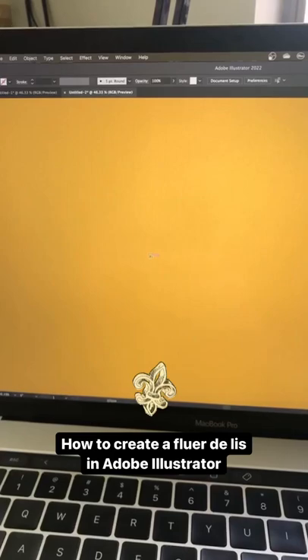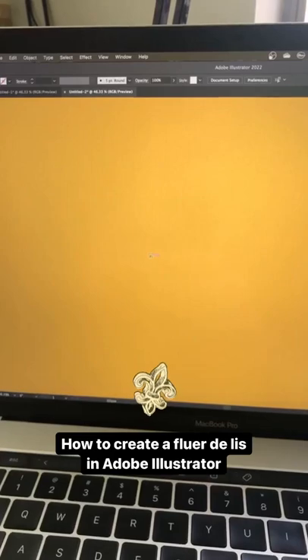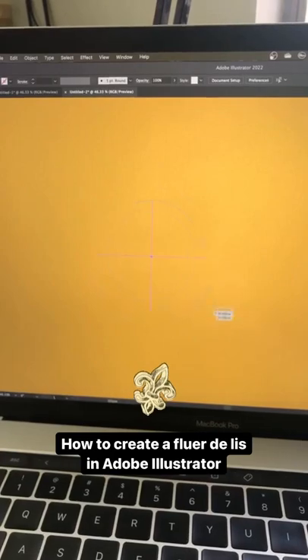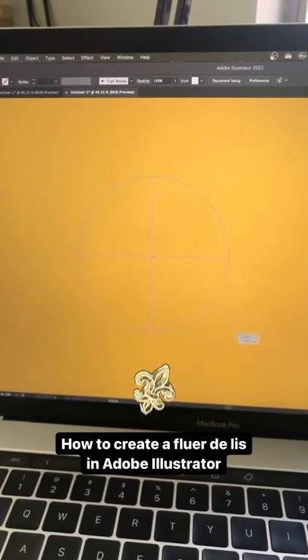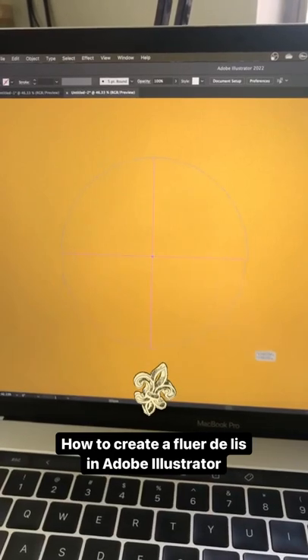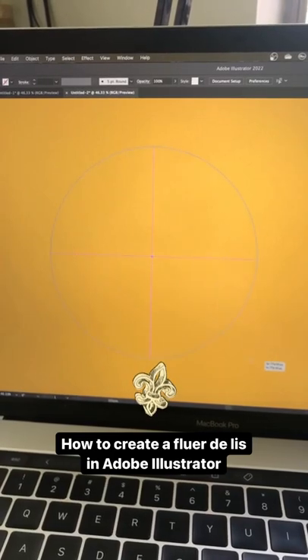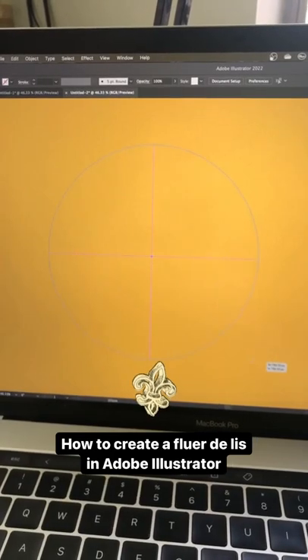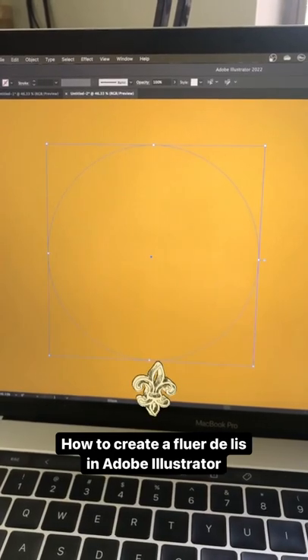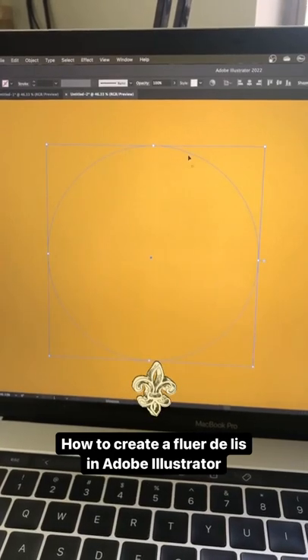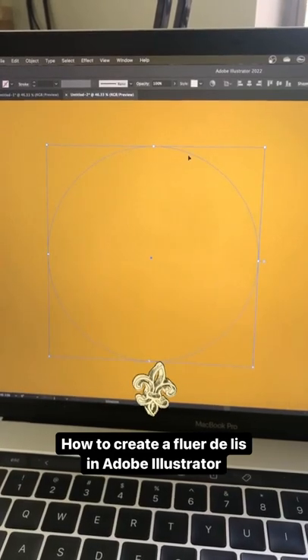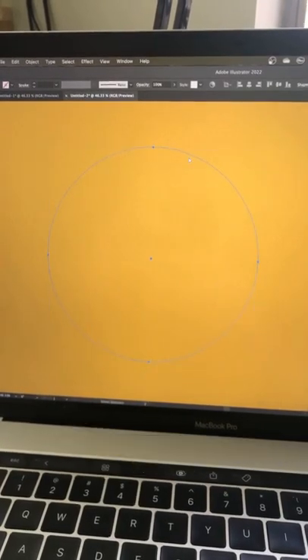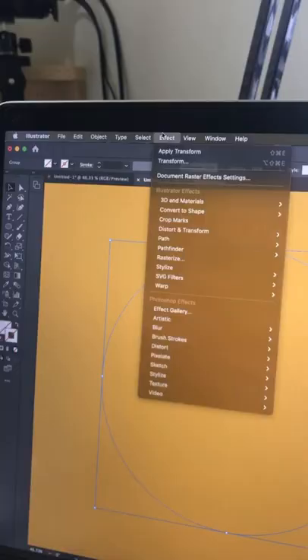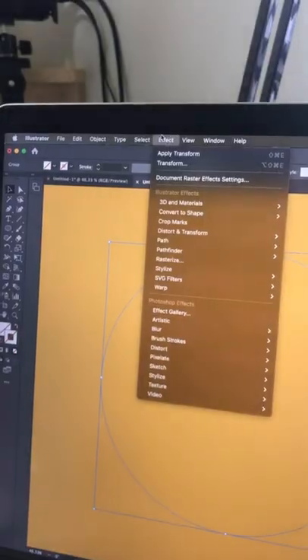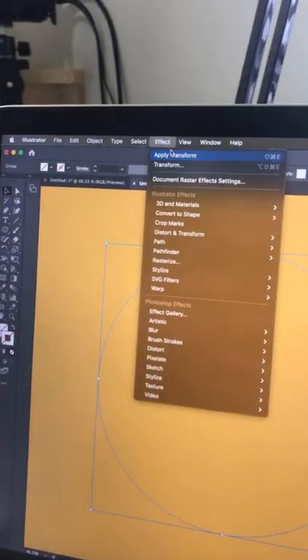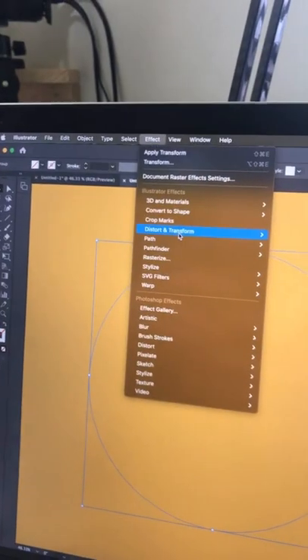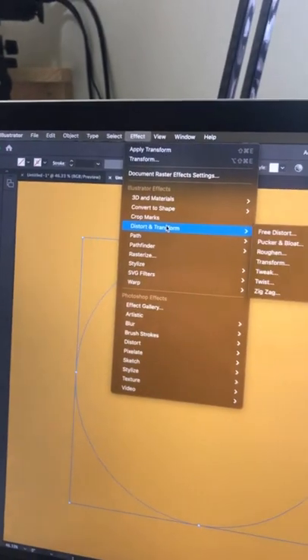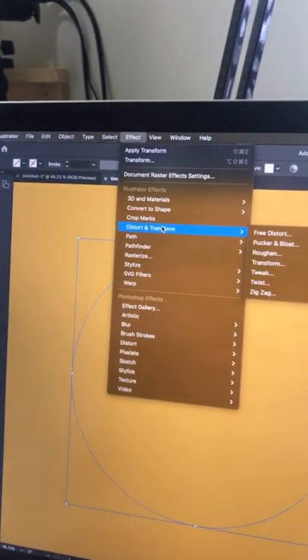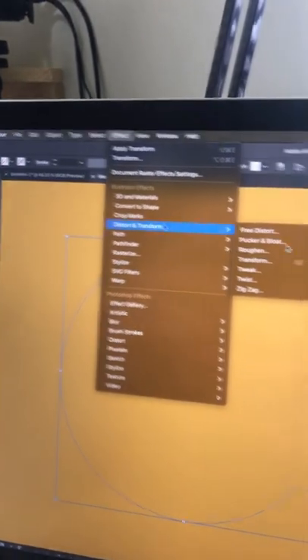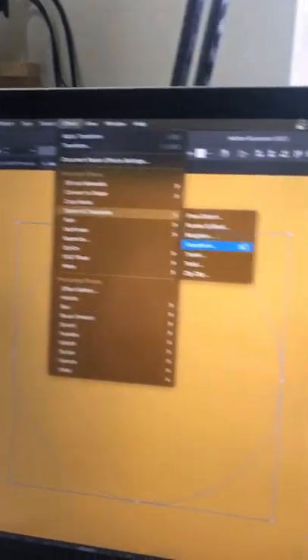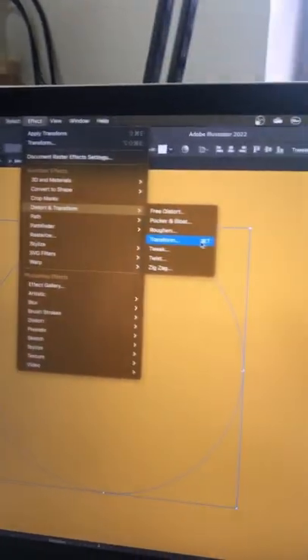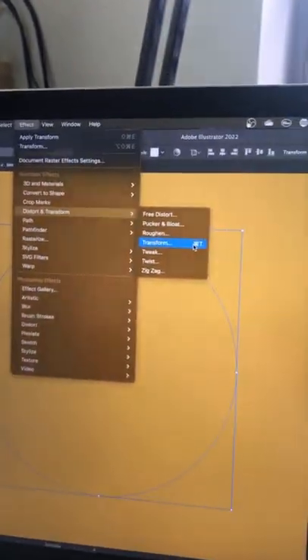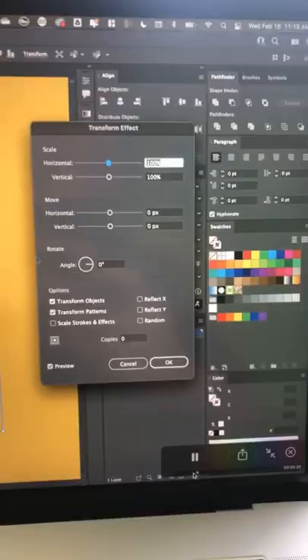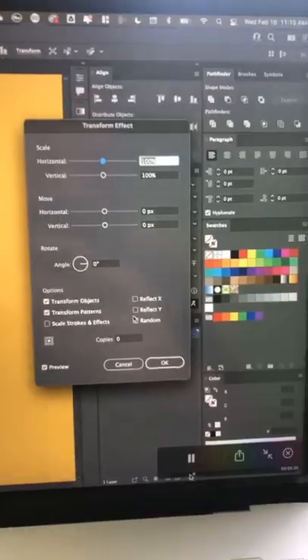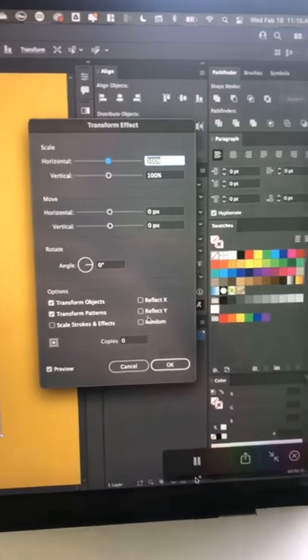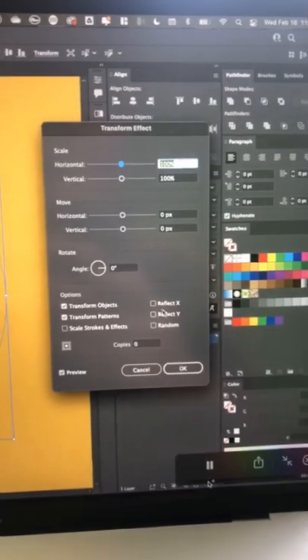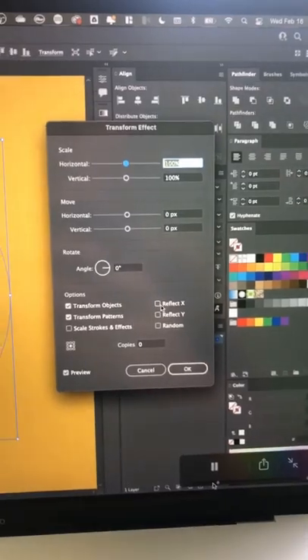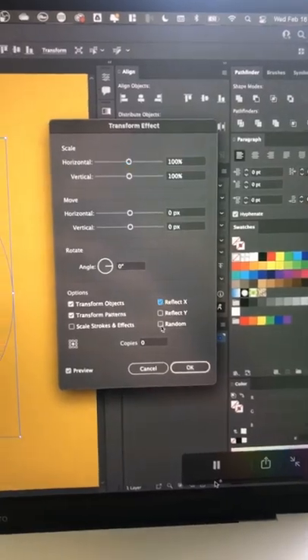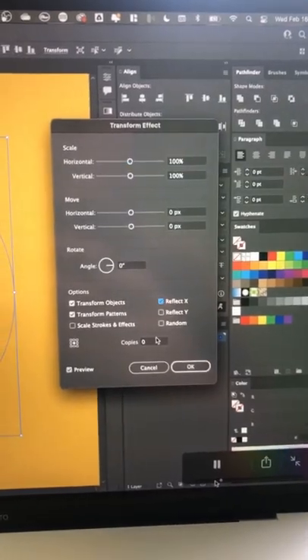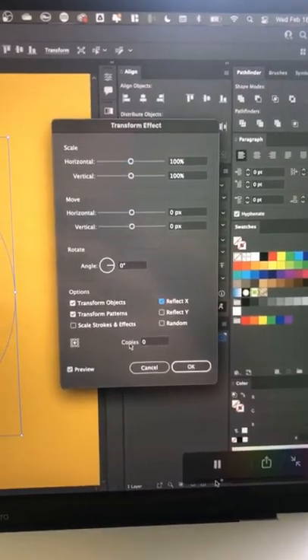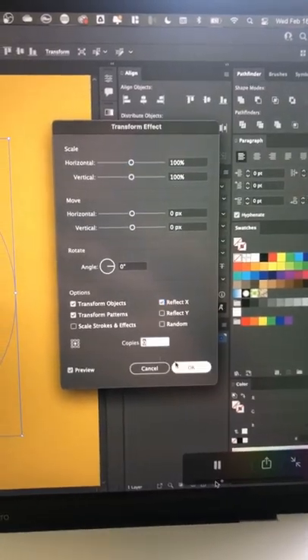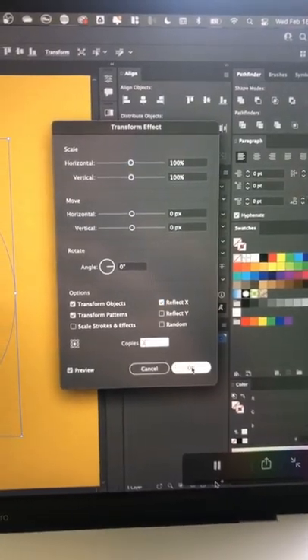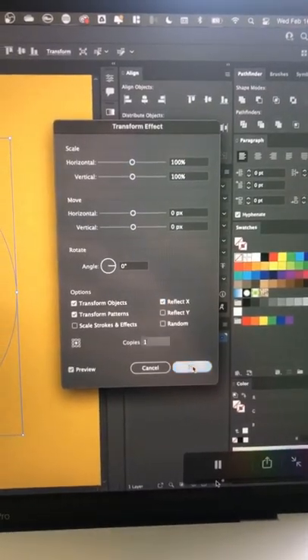Draw a circle with no fill and stroke and put it in a group. Next, go to Transform and then select Reflect X and change the copies to one.